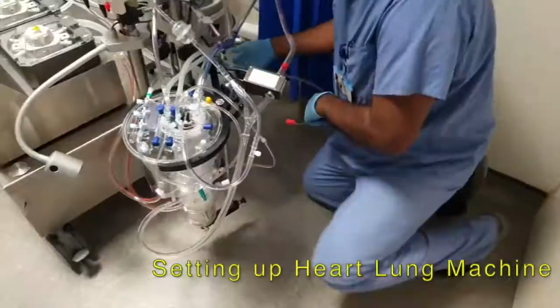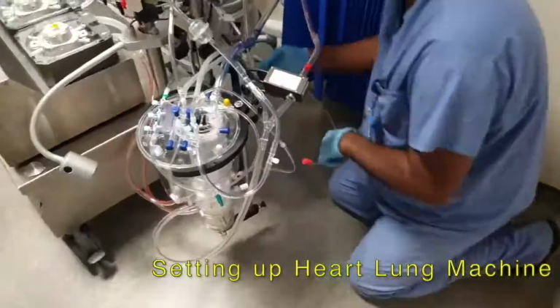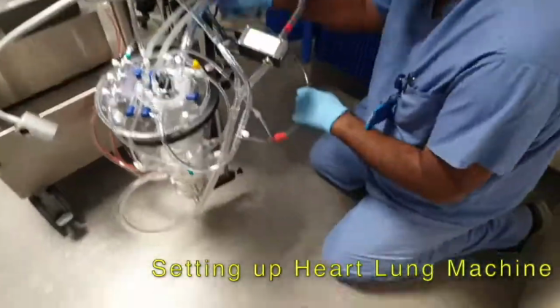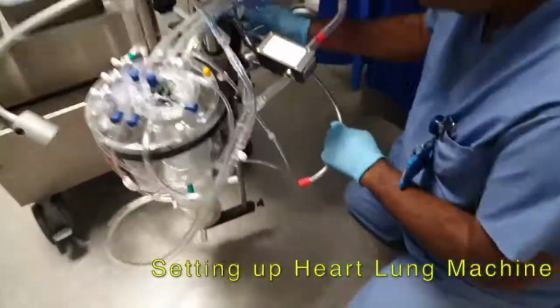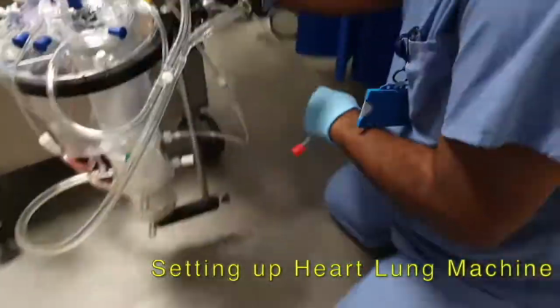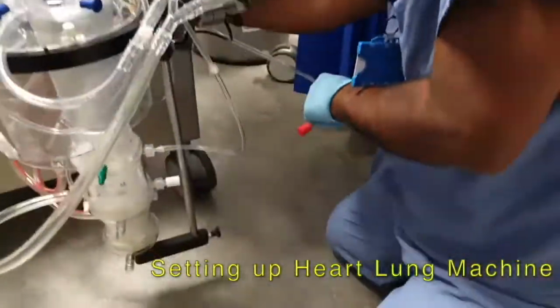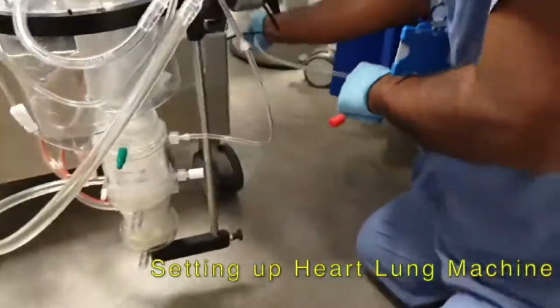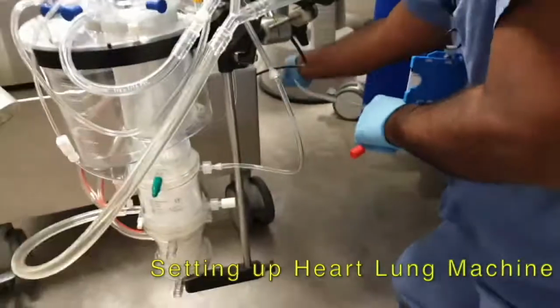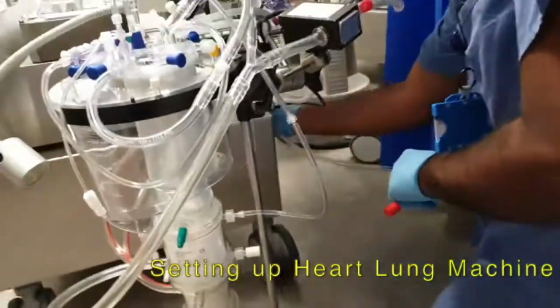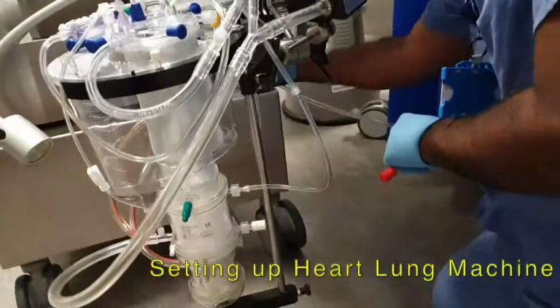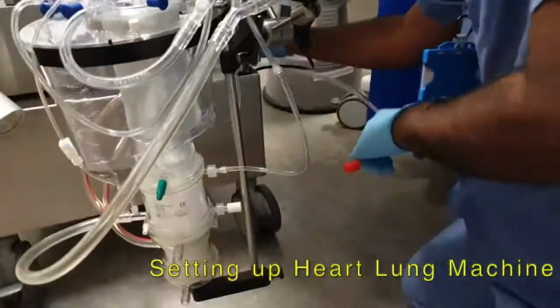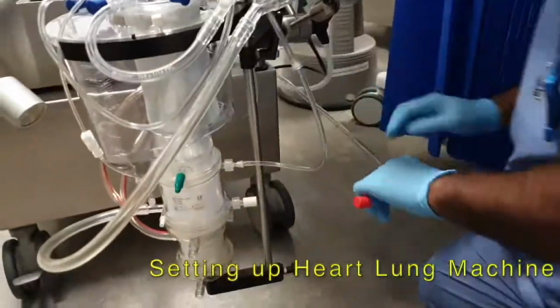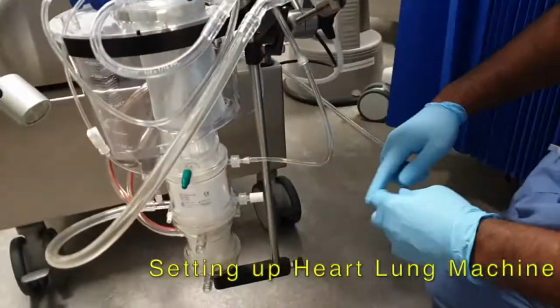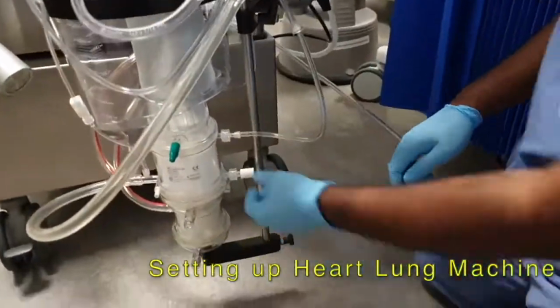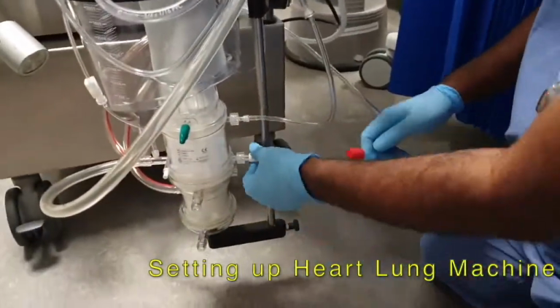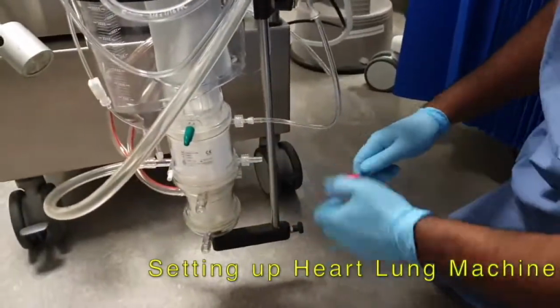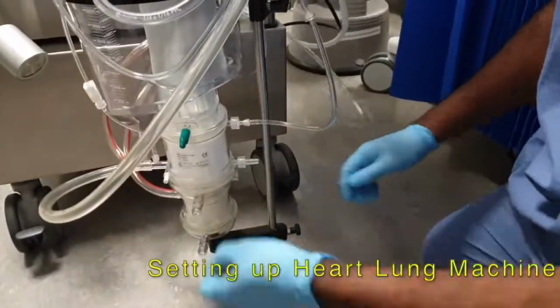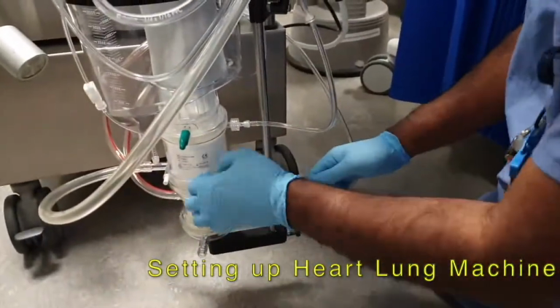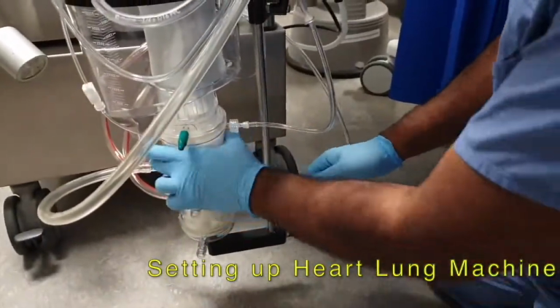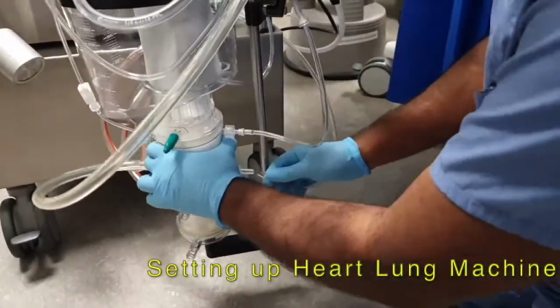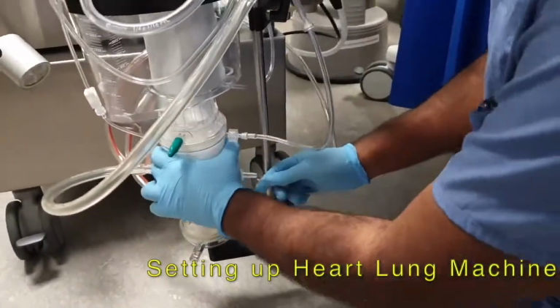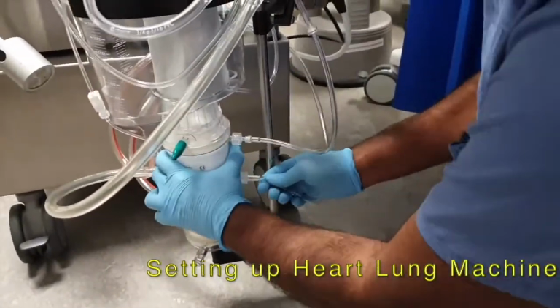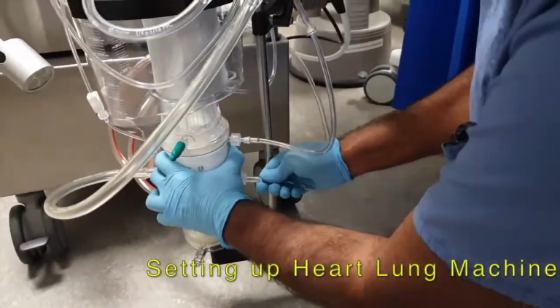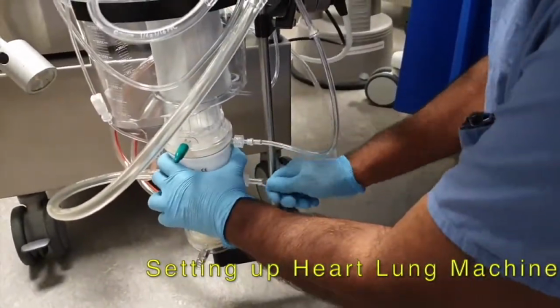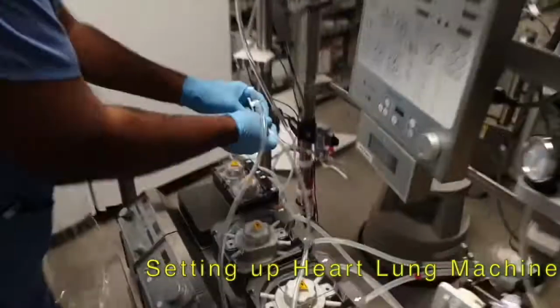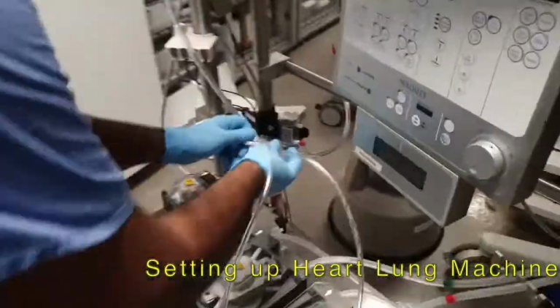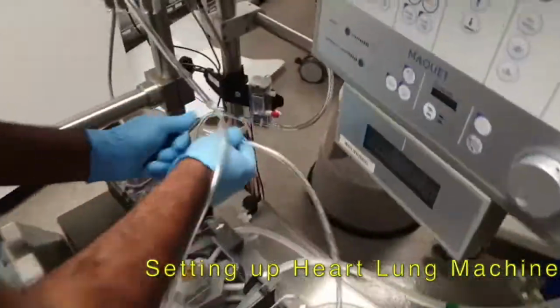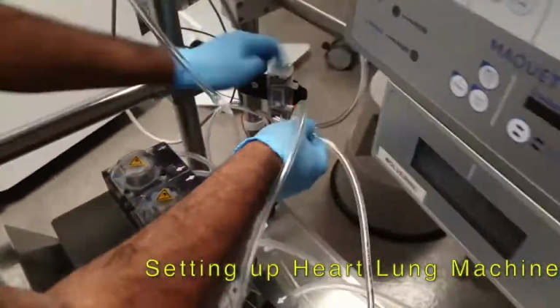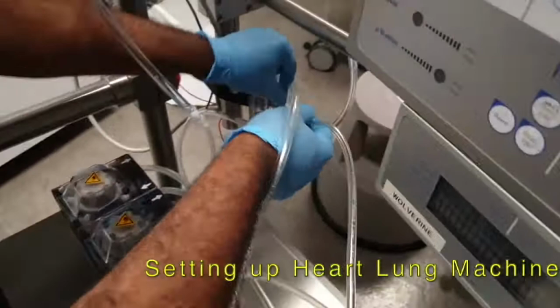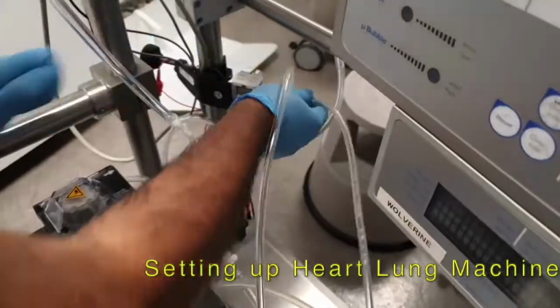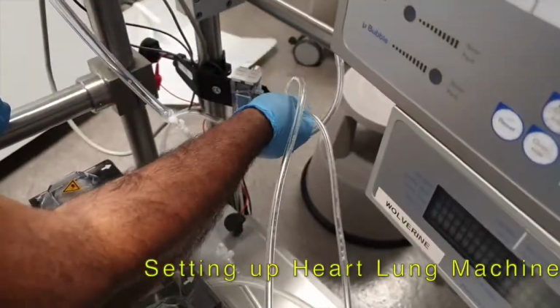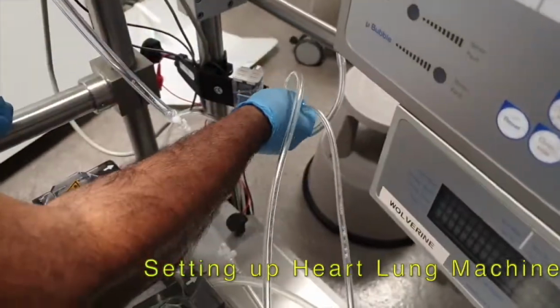We build a heart-lung machine which takes around 15 minutes, and we build this for every patient. We always have one standby in case of emergency.